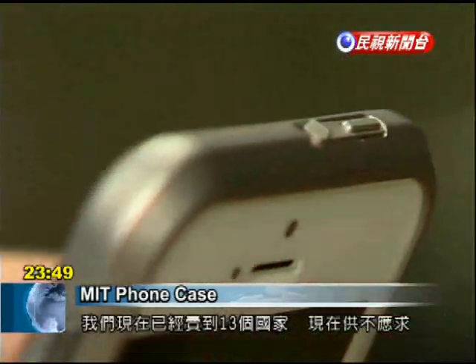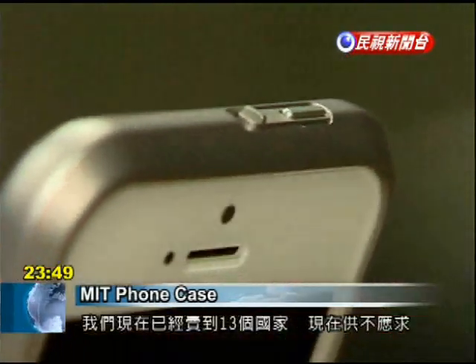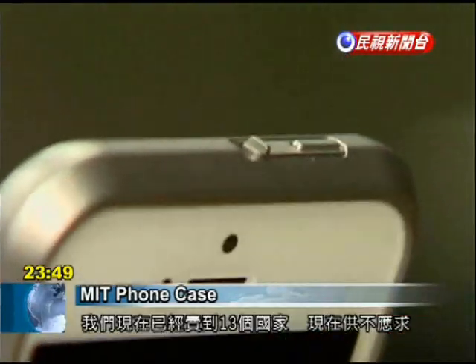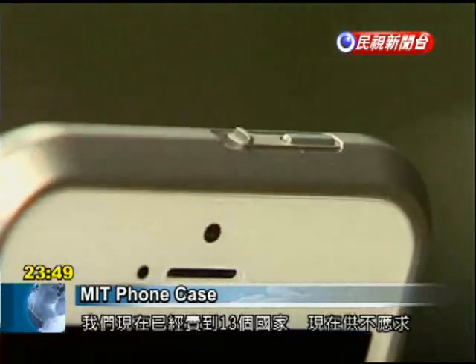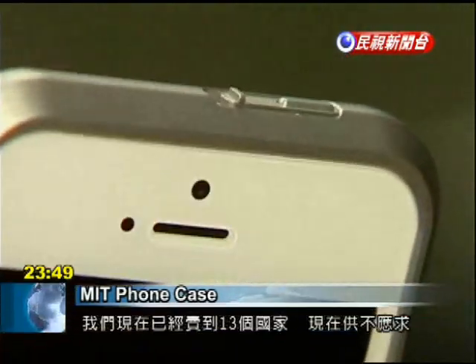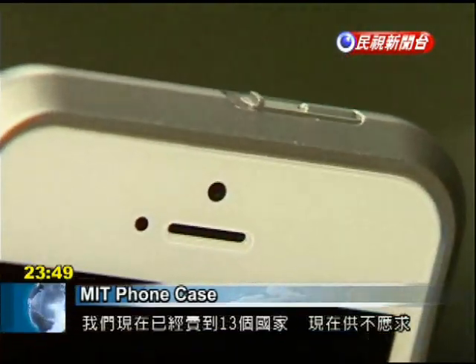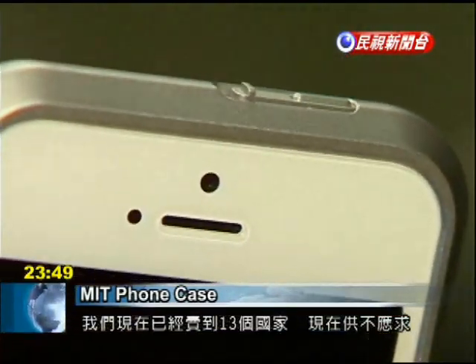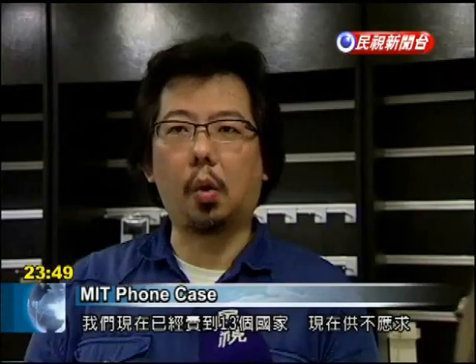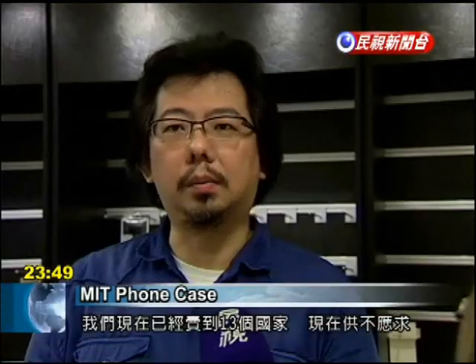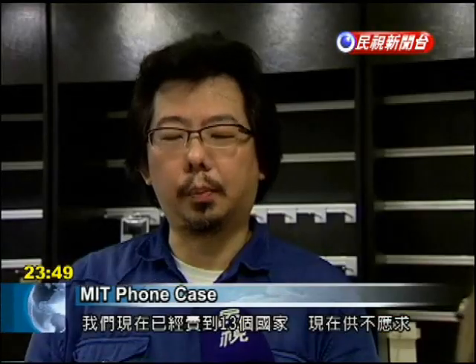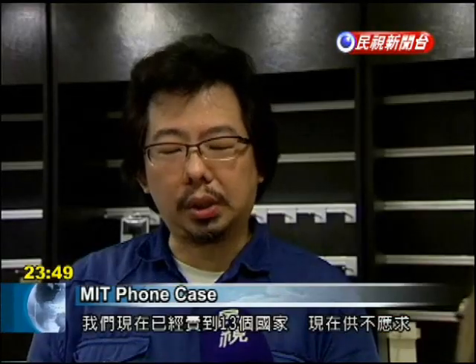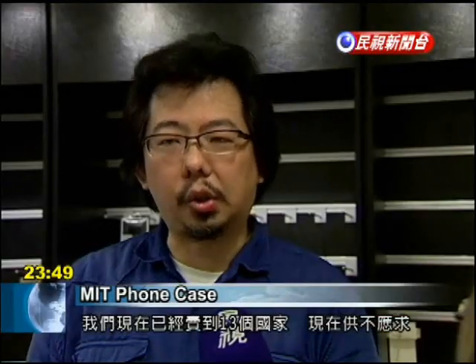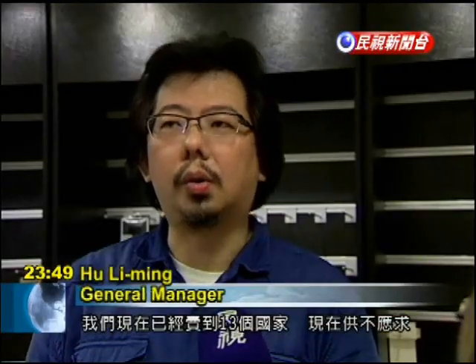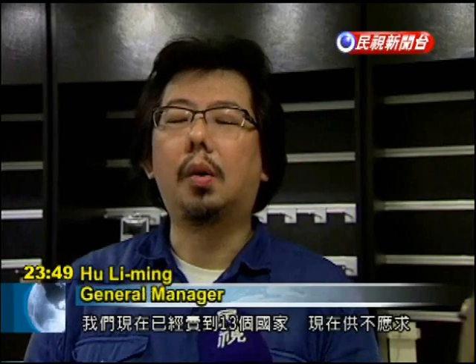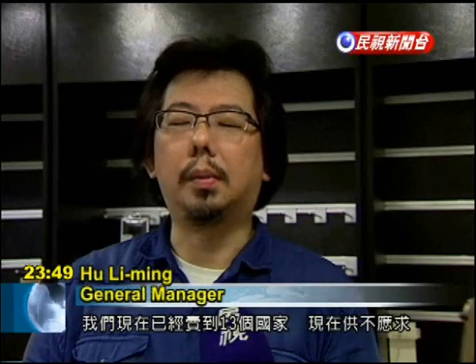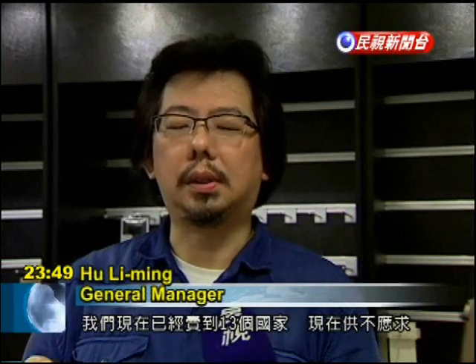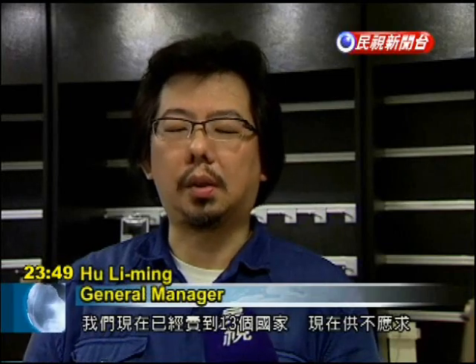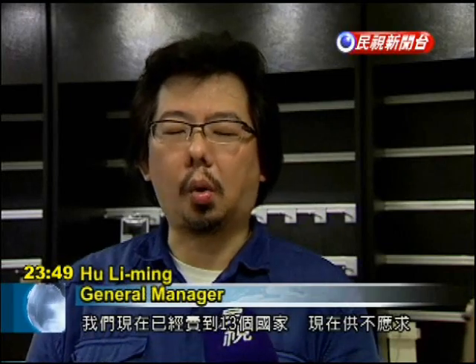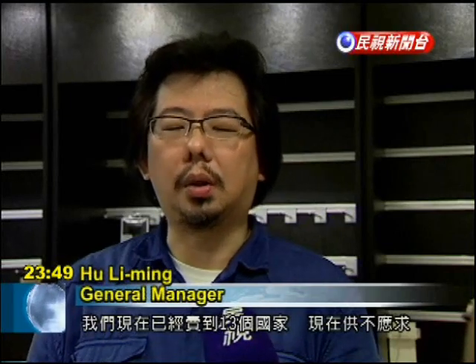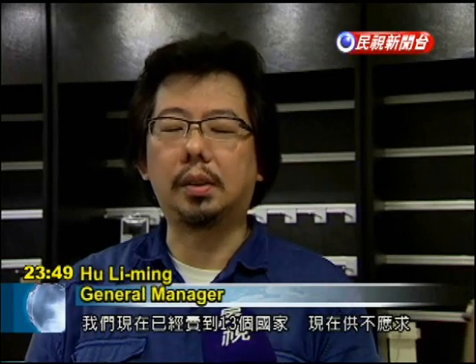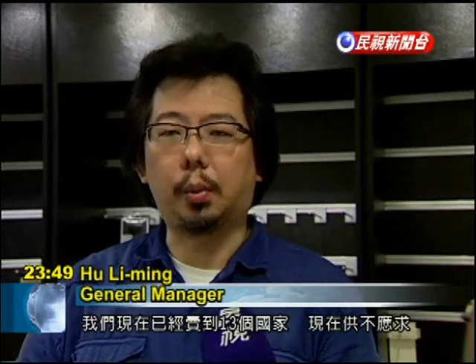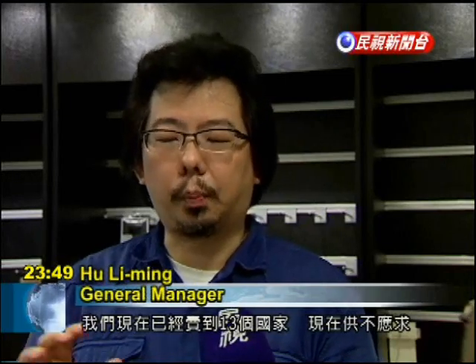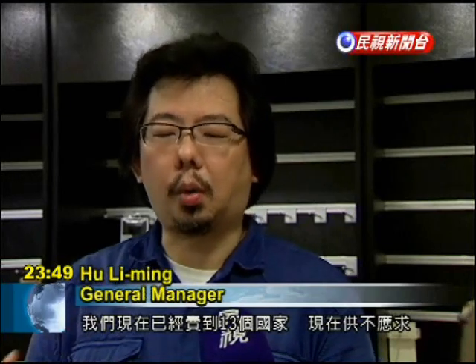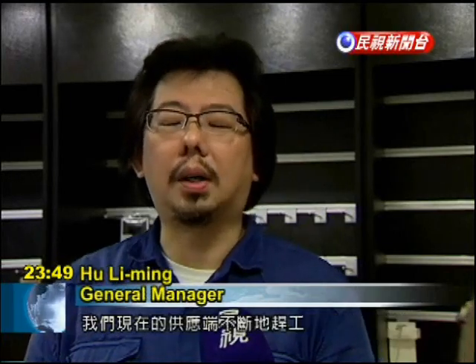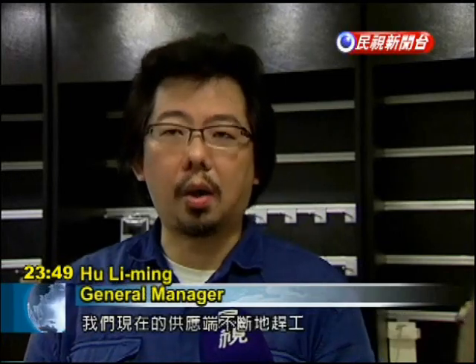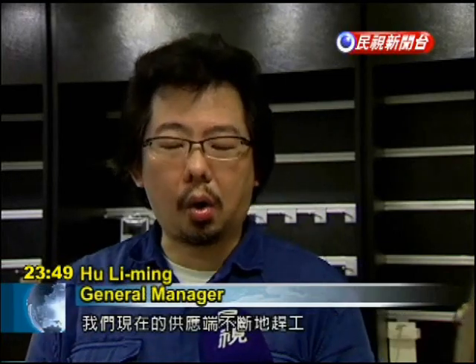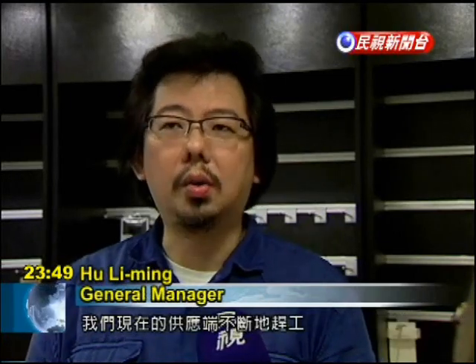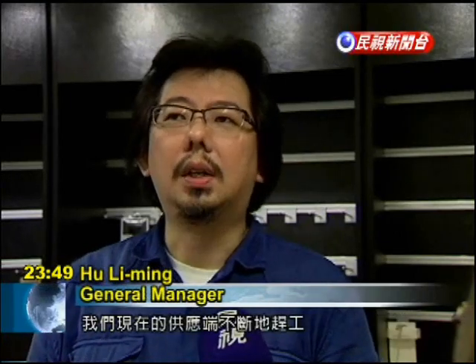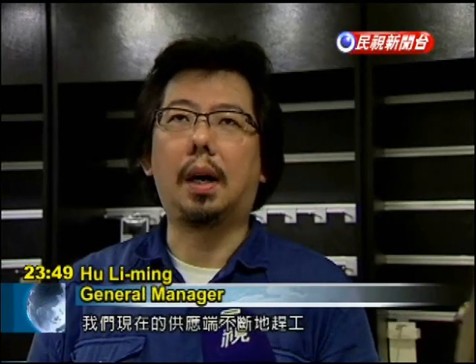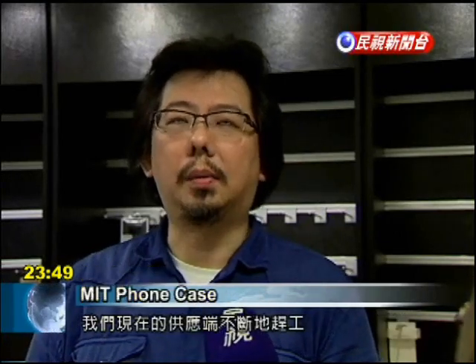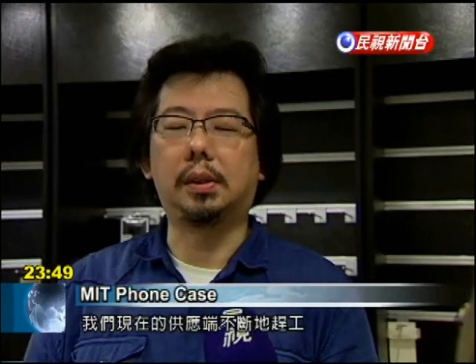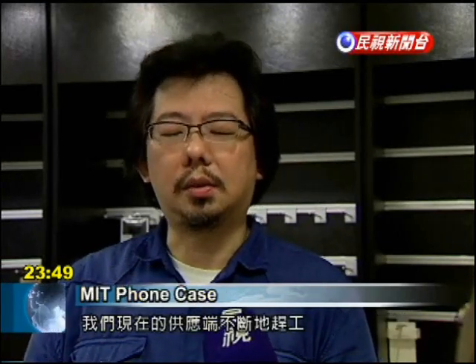We are now sold in 13 countries and supply cannot meet demand. We frequently fall to zero inventory.